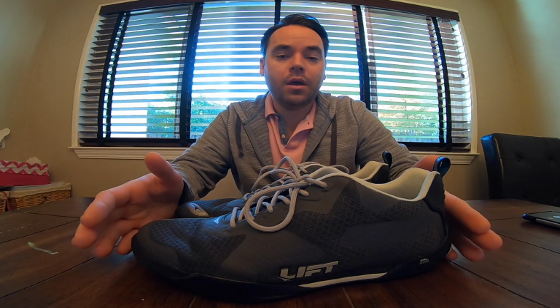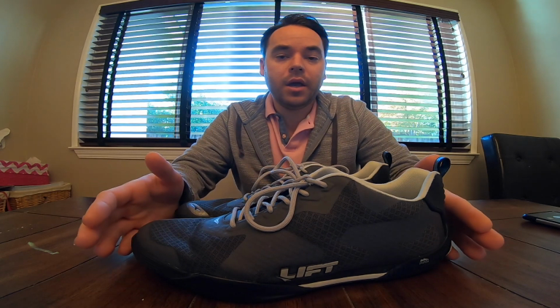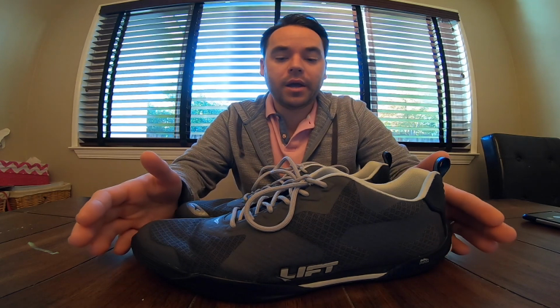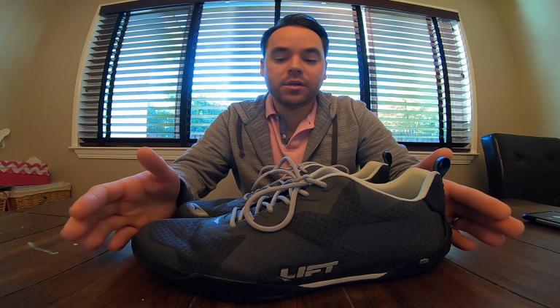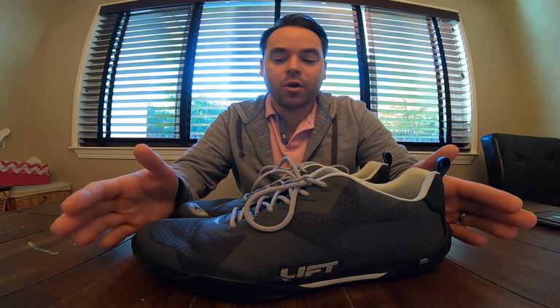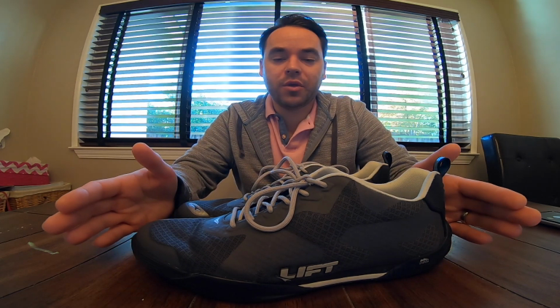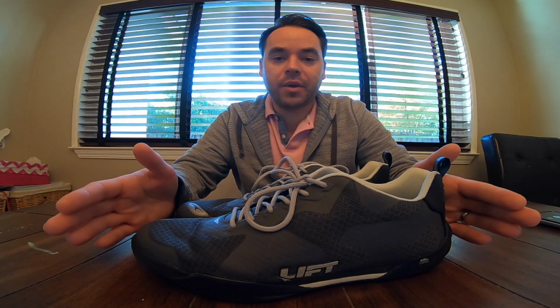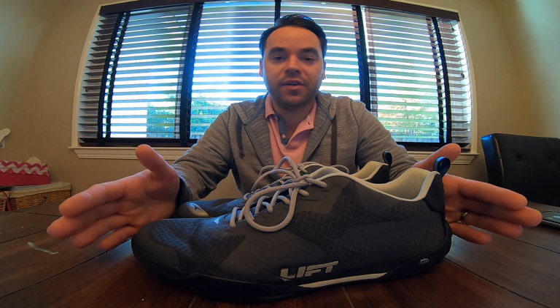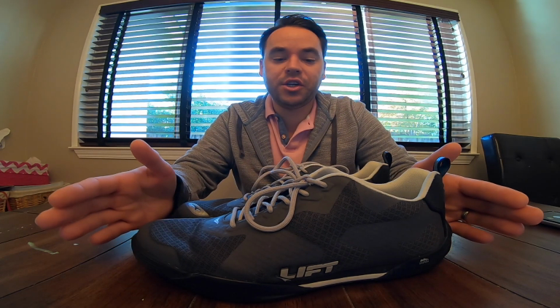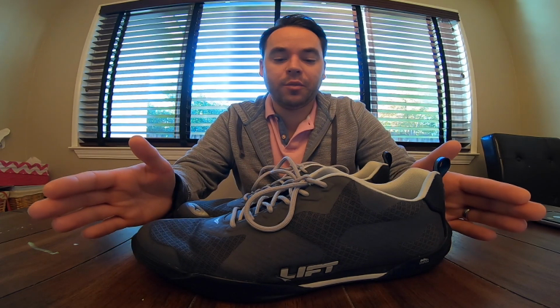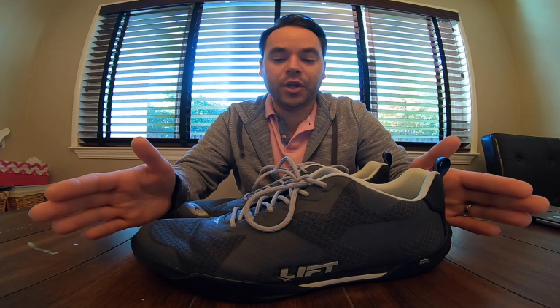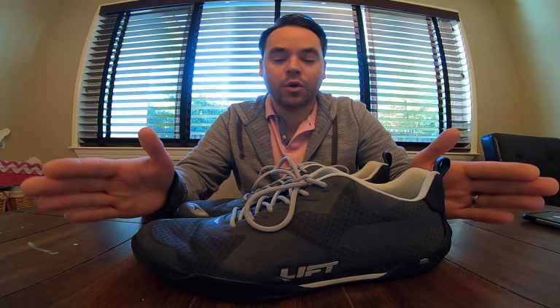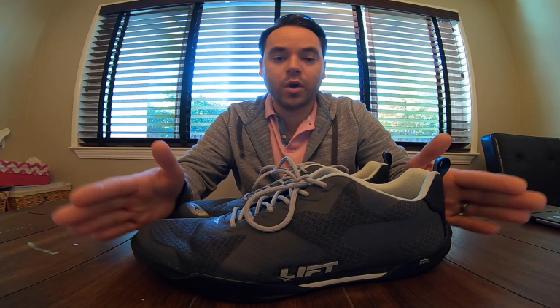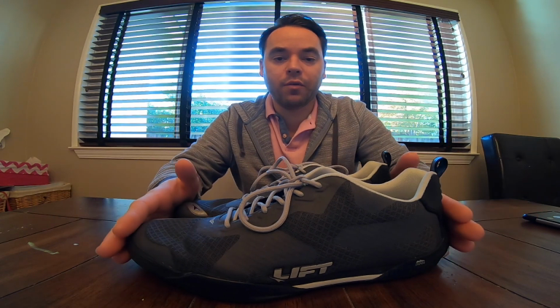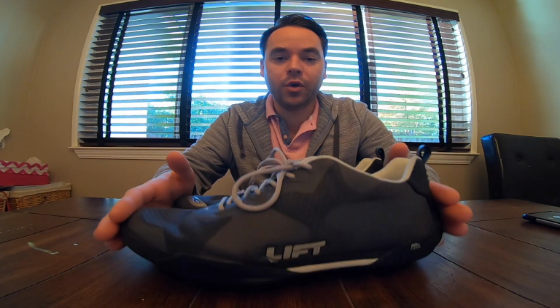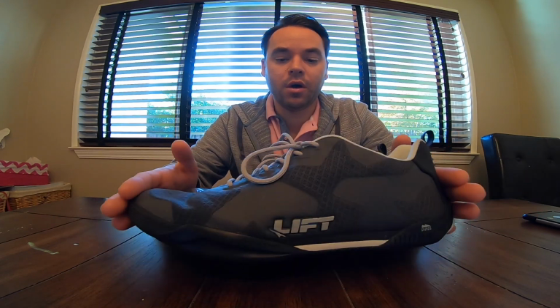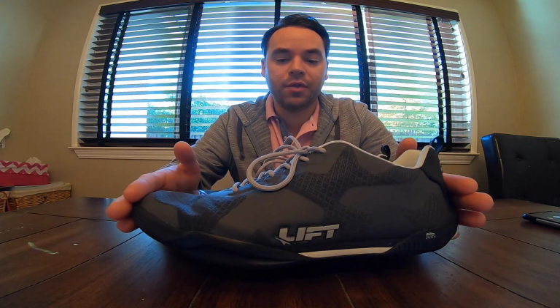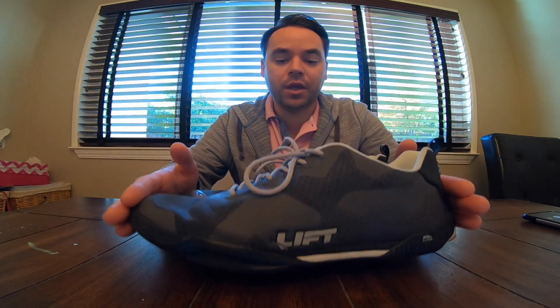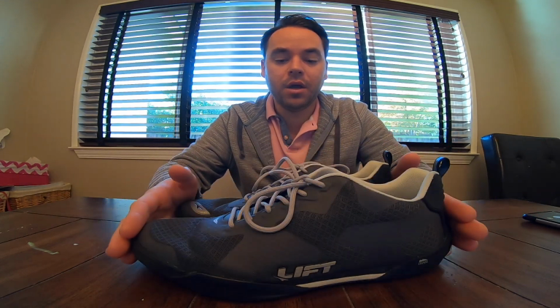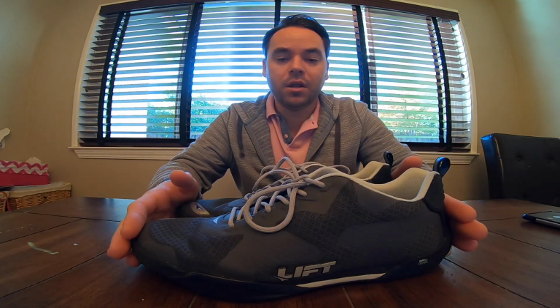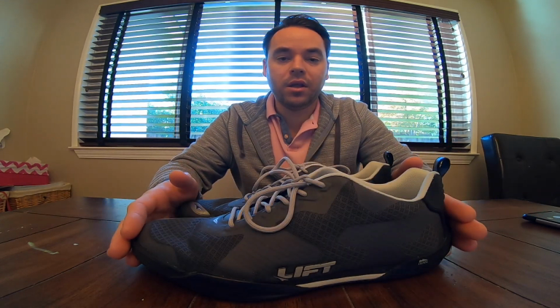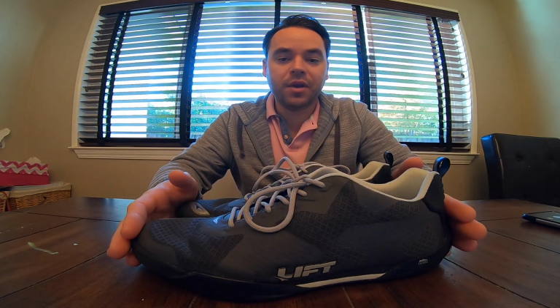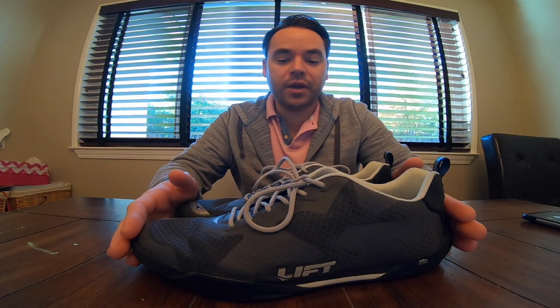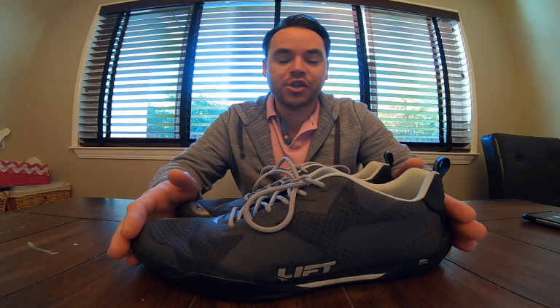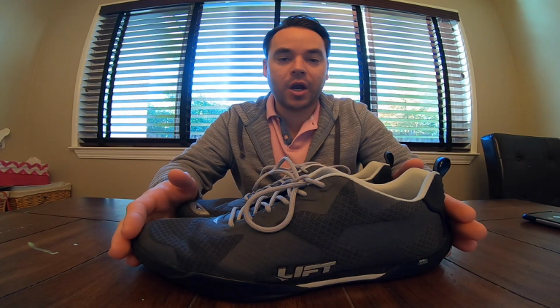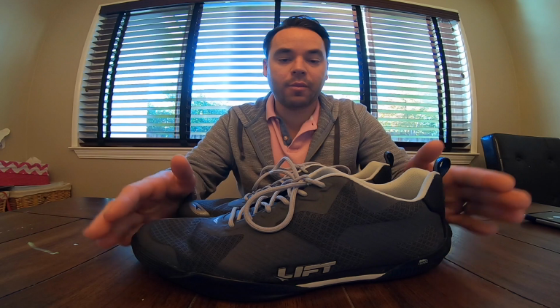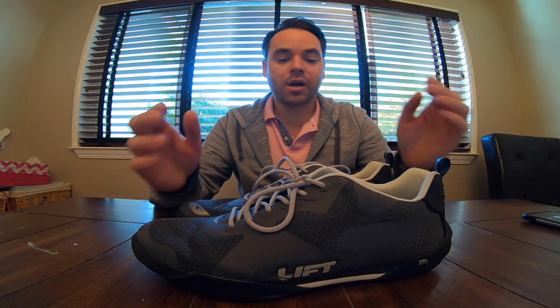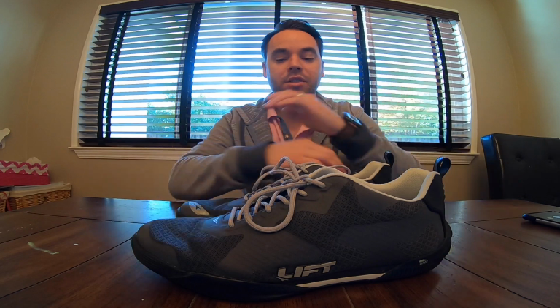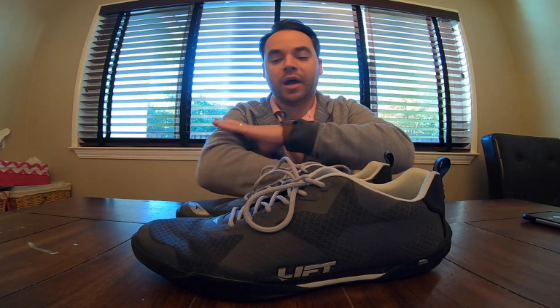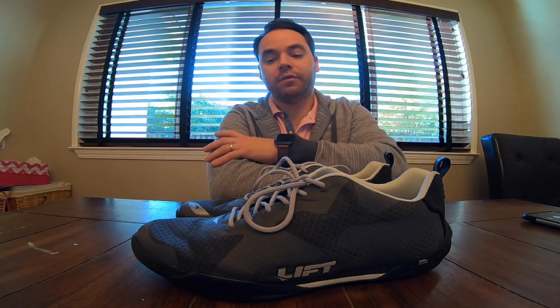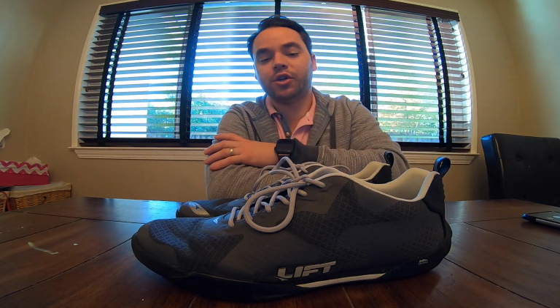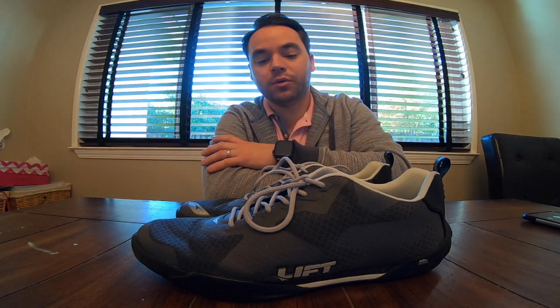Hey guys, Mark with MP Aviation here bringing you a quick review of the Lift Aviation AirBoss line of shoes.